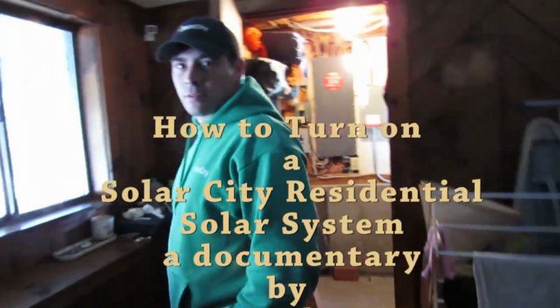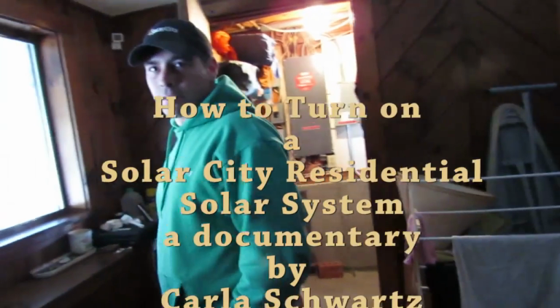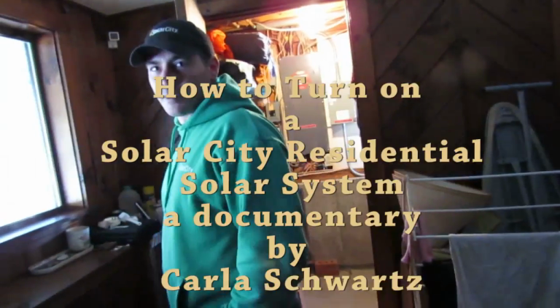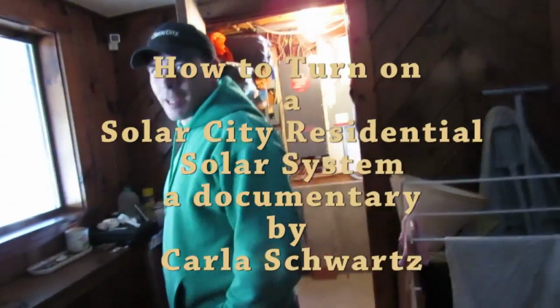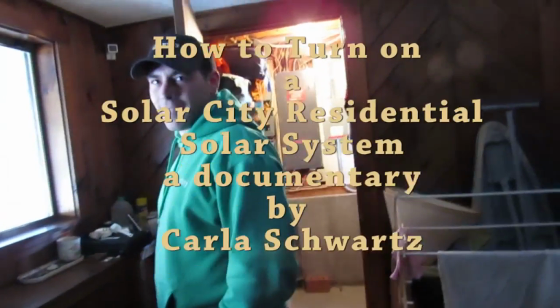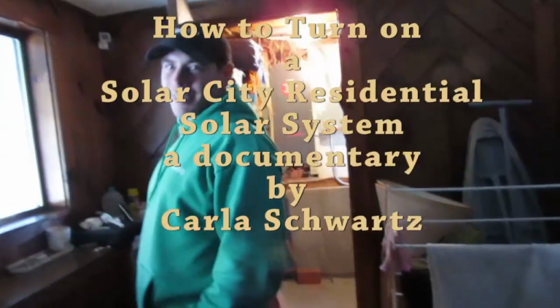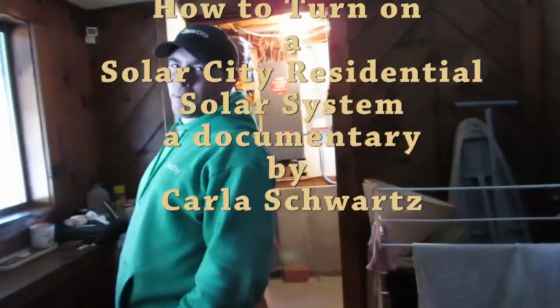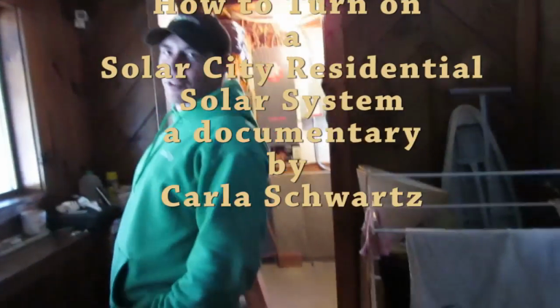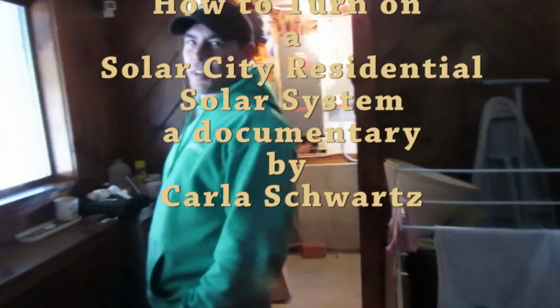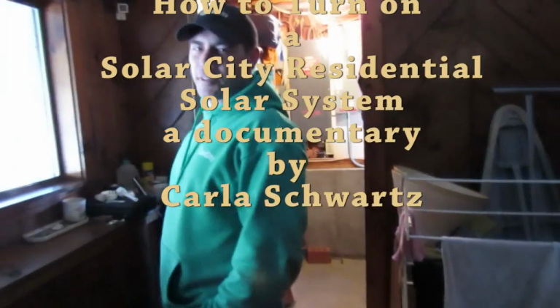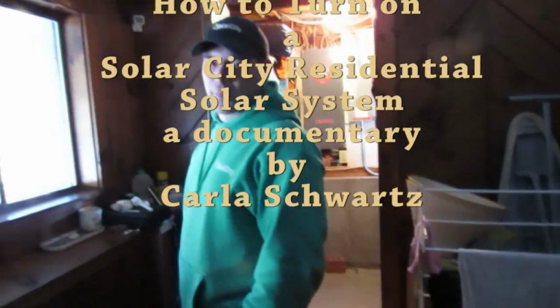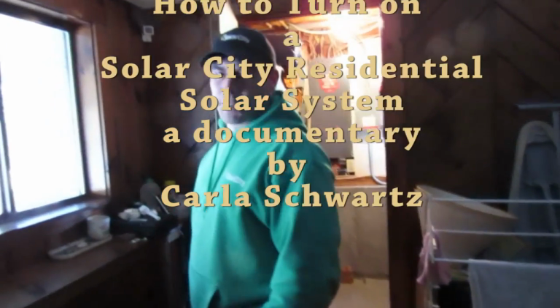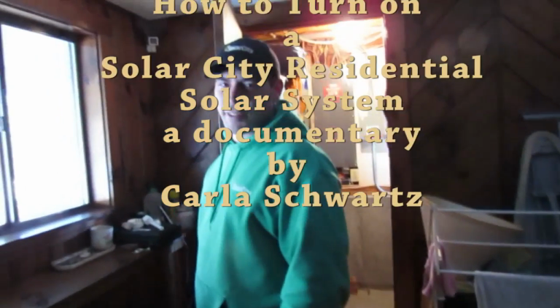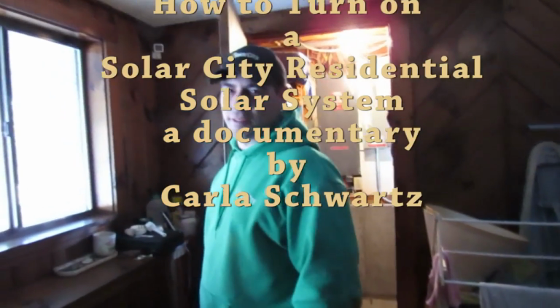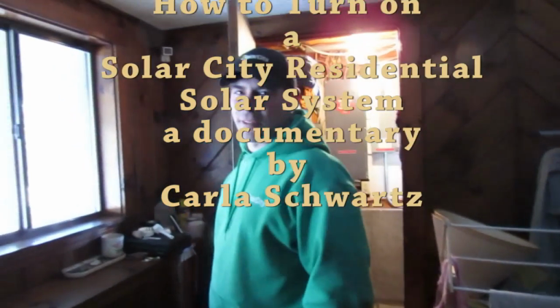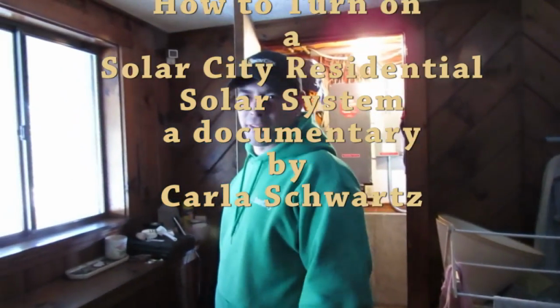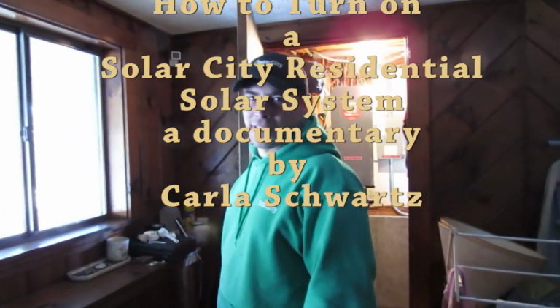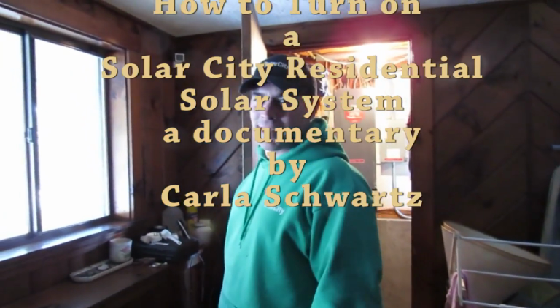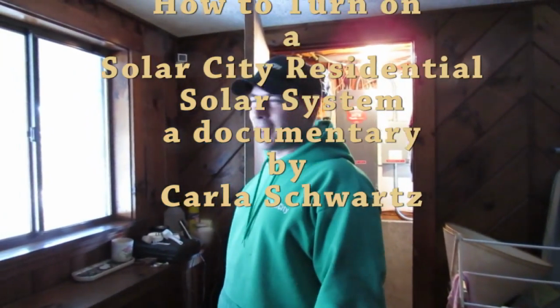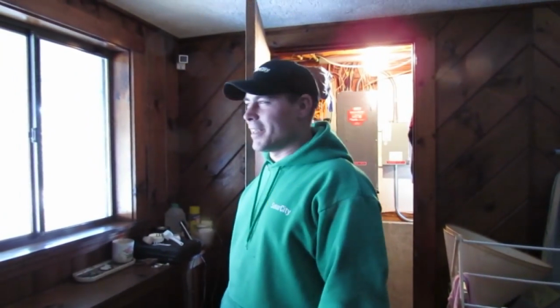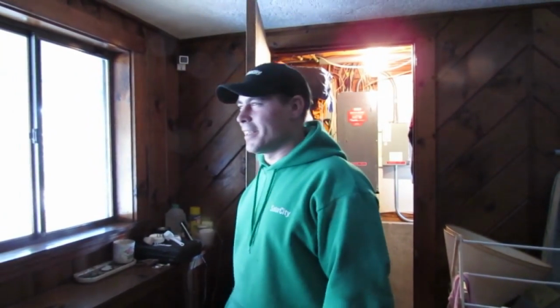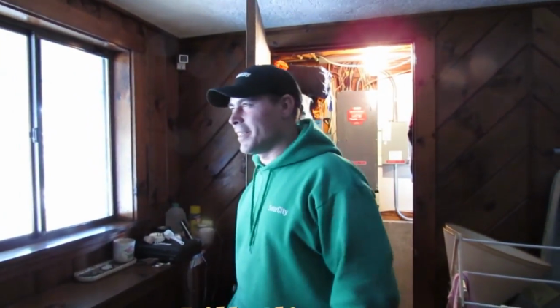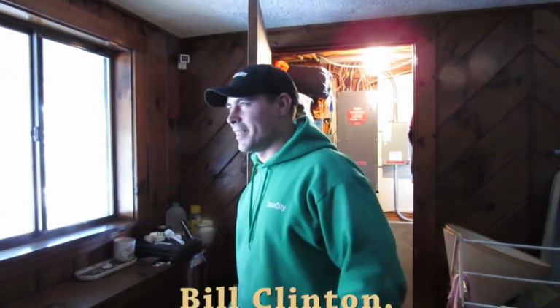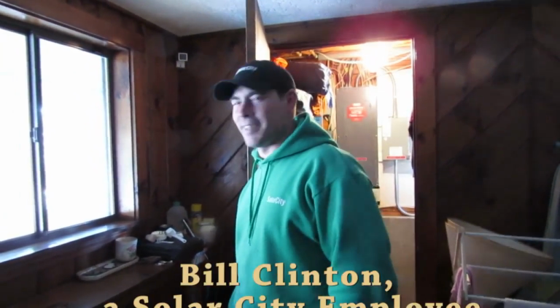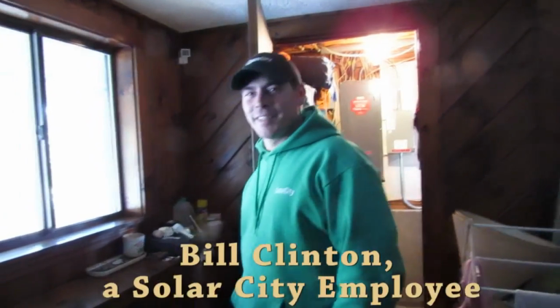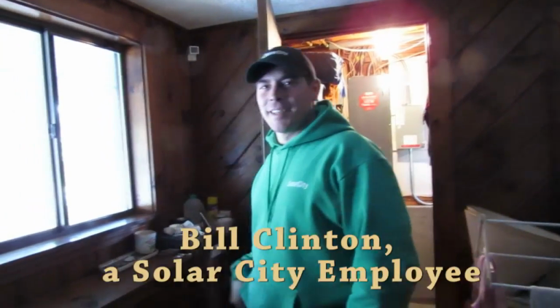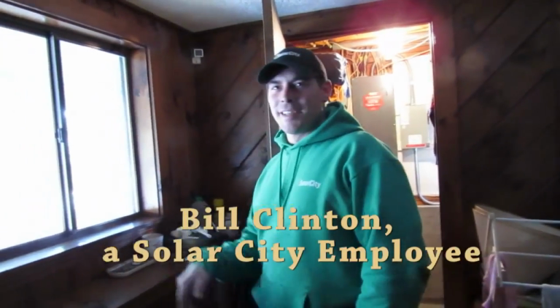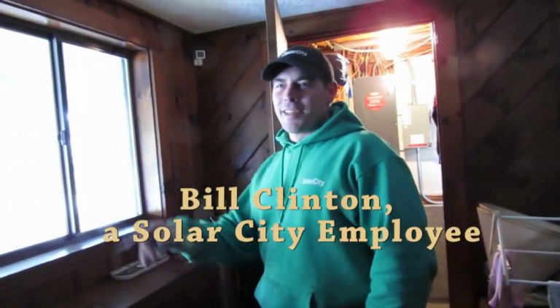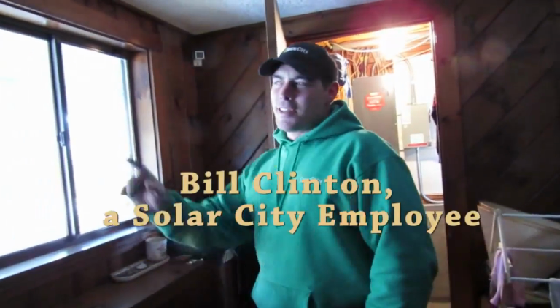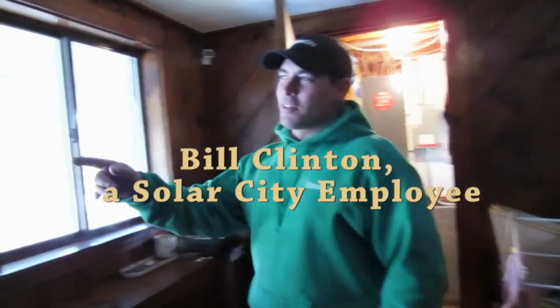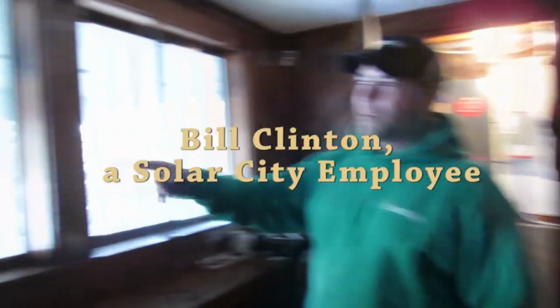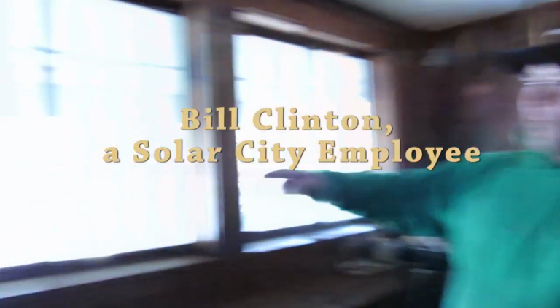Hi. Bill Clinton with SolarCity. All right. Great name.